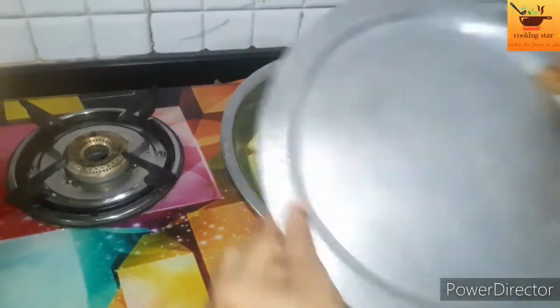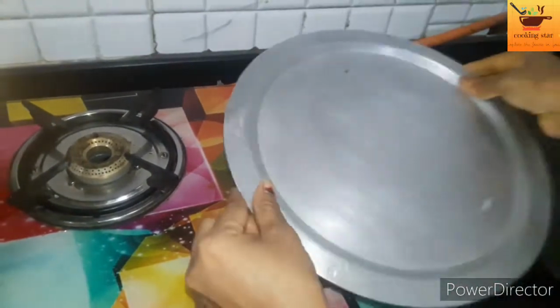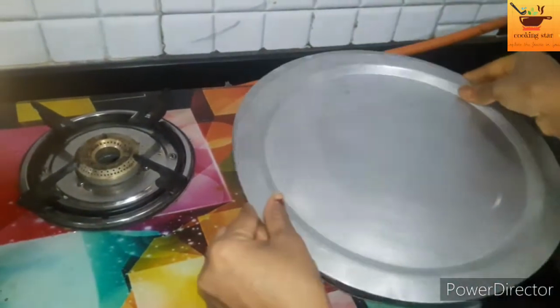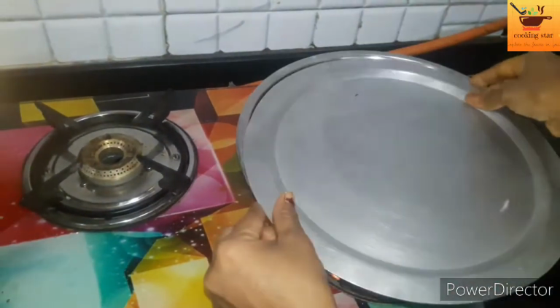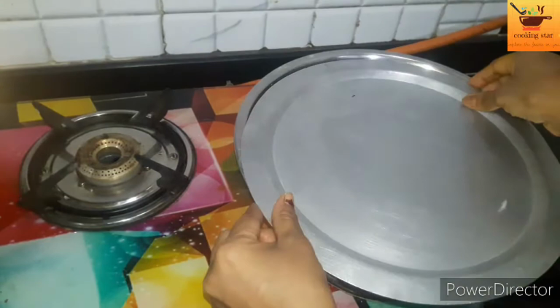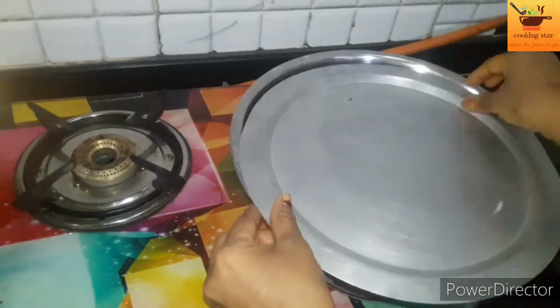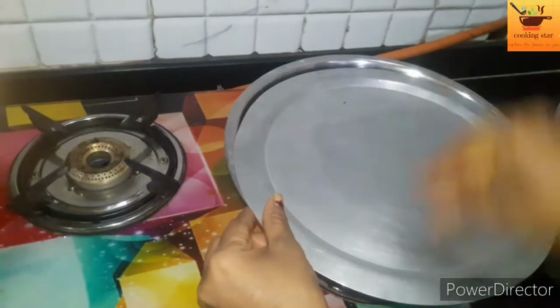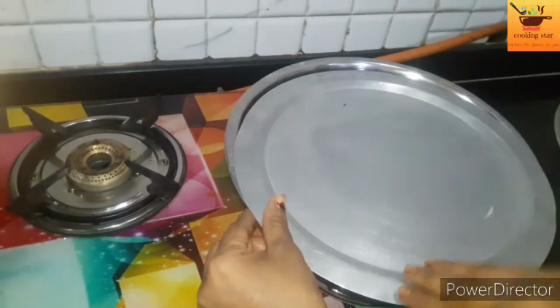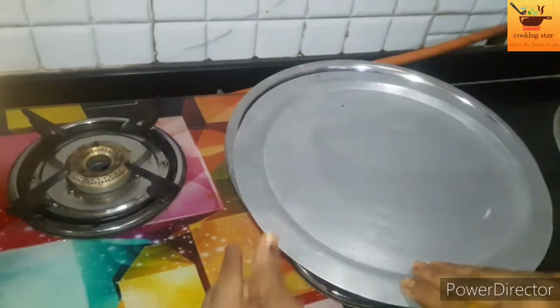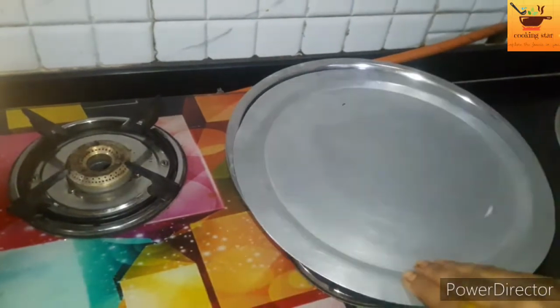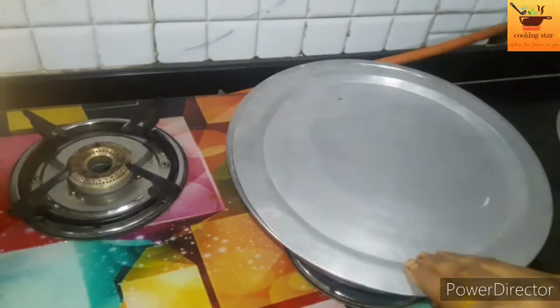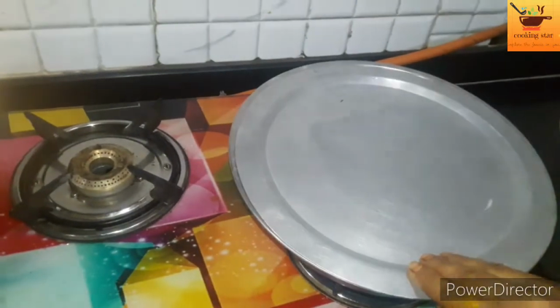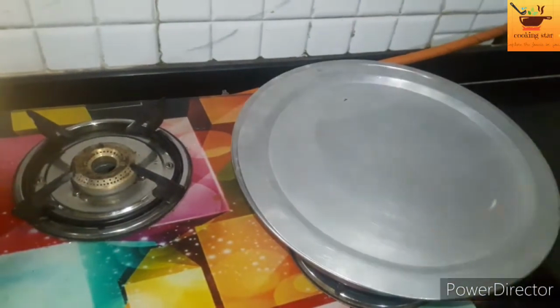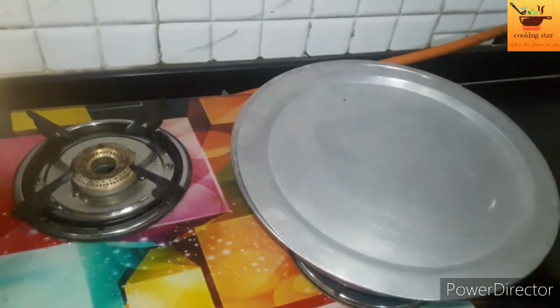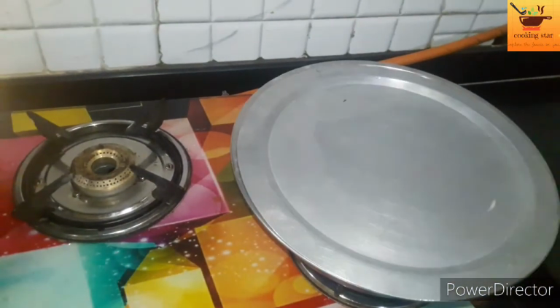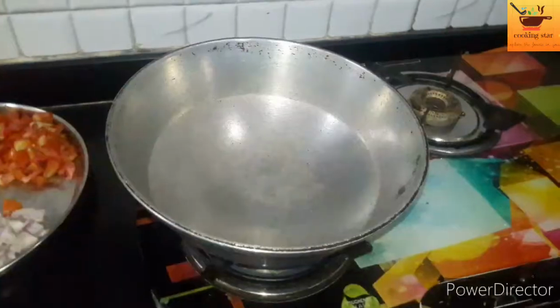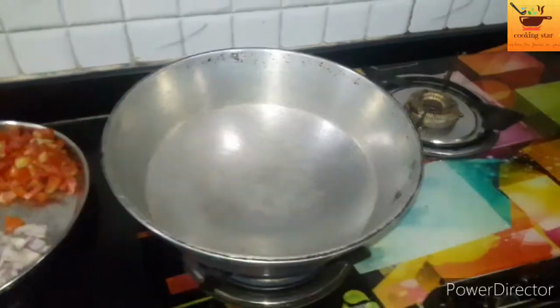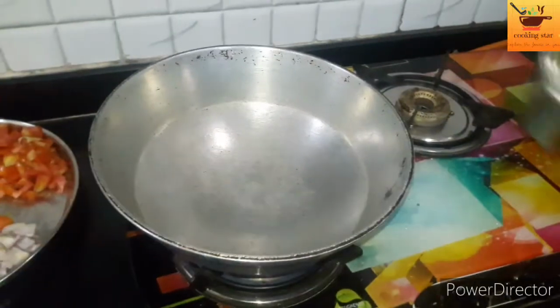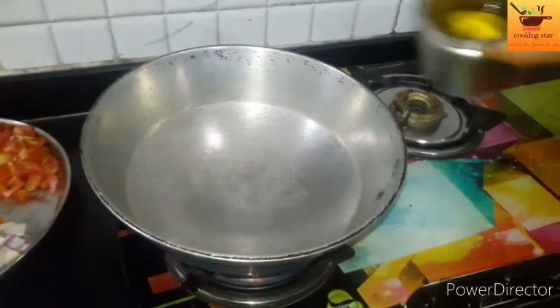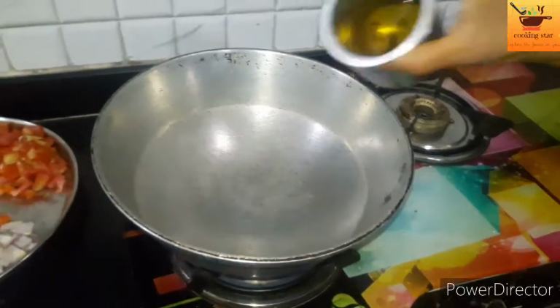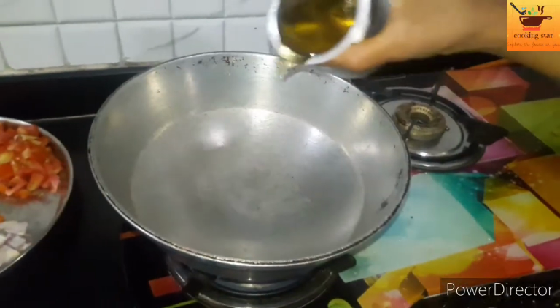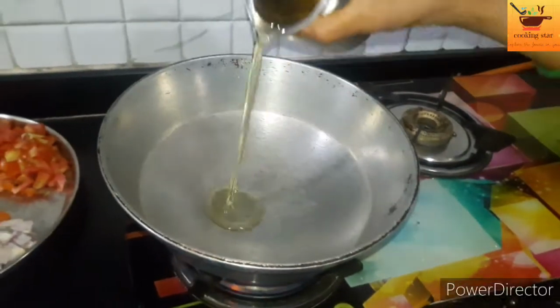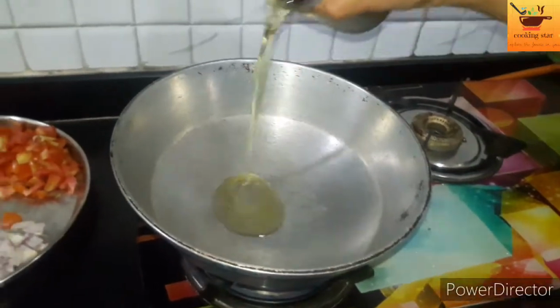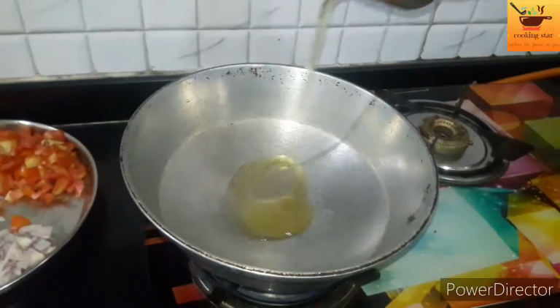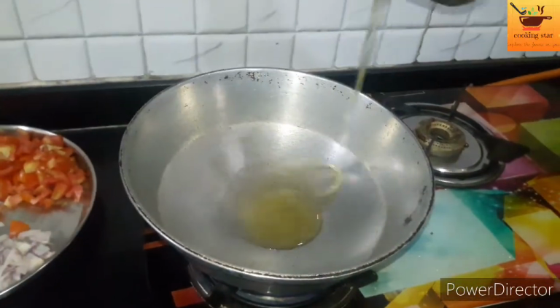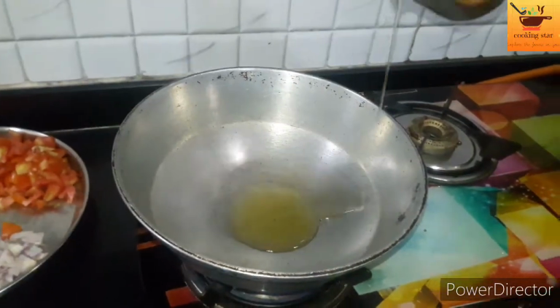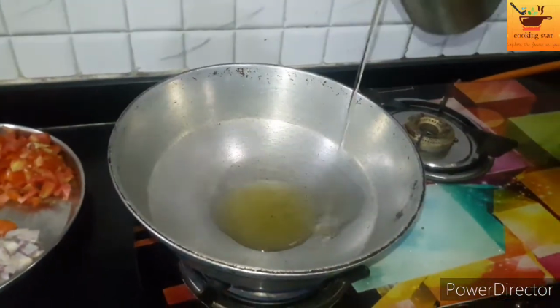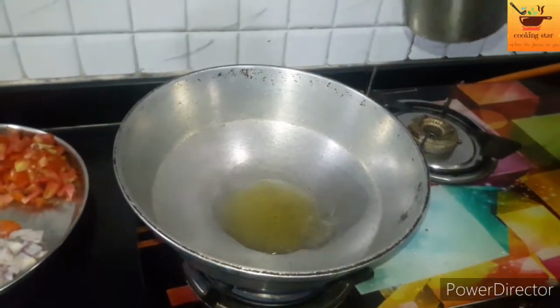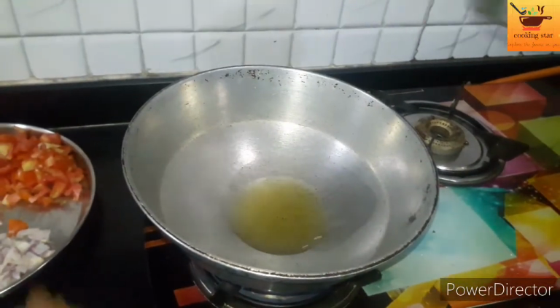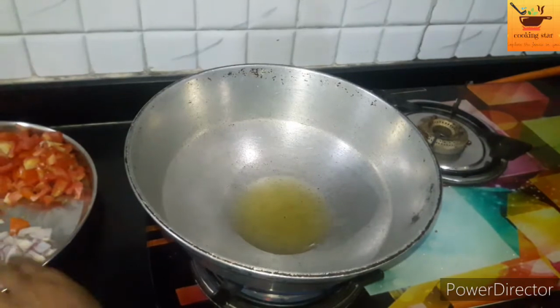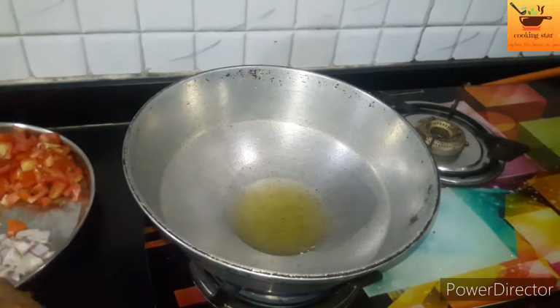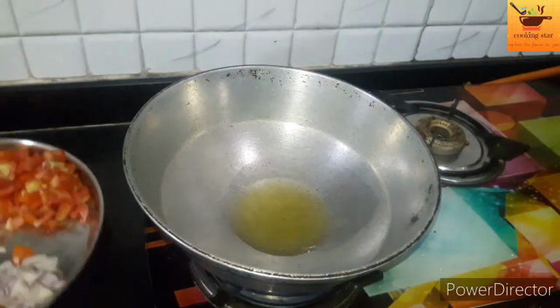Then come on, stir. Start this fry. Let's cook. Then add the fry.